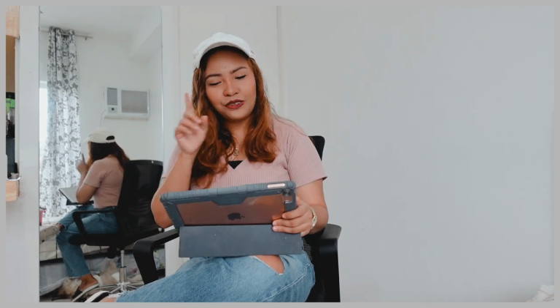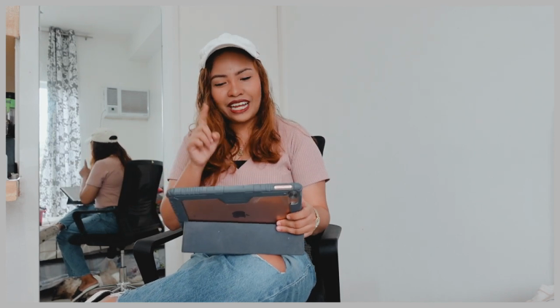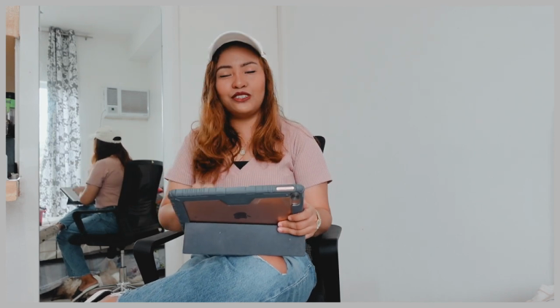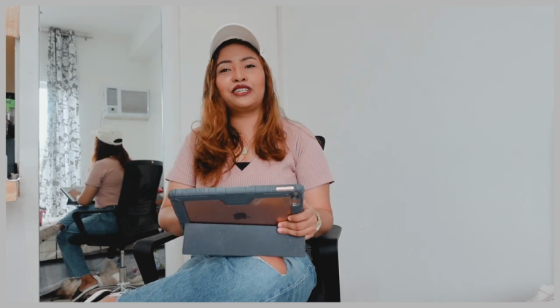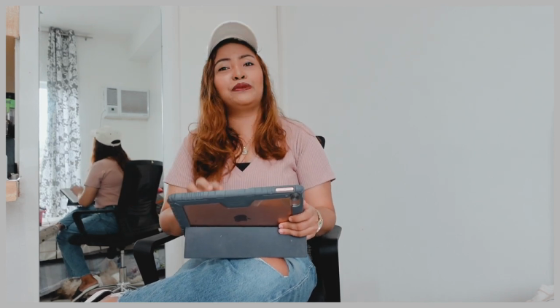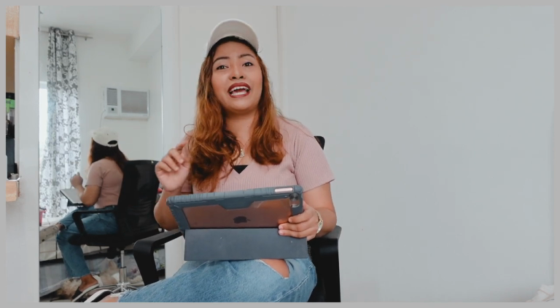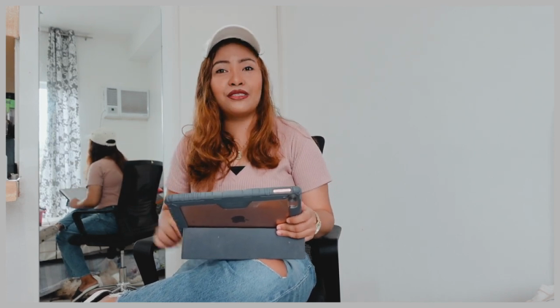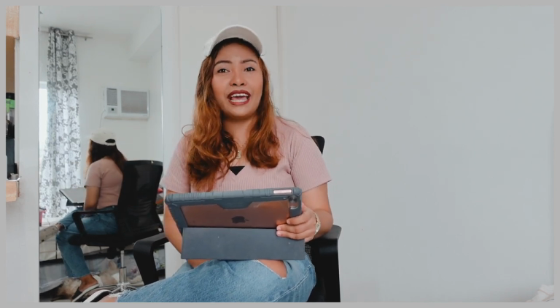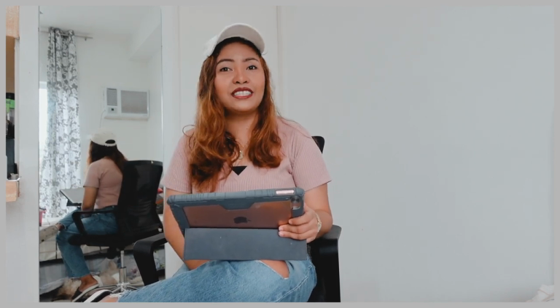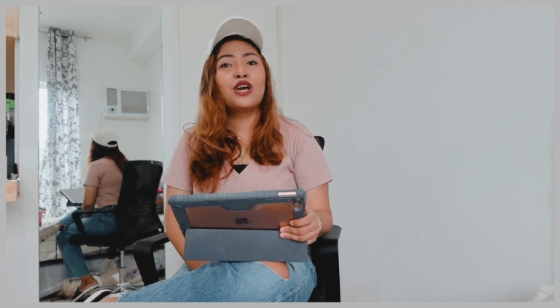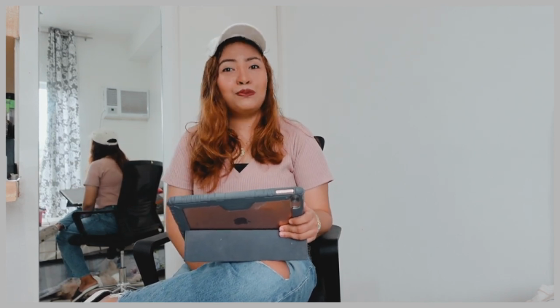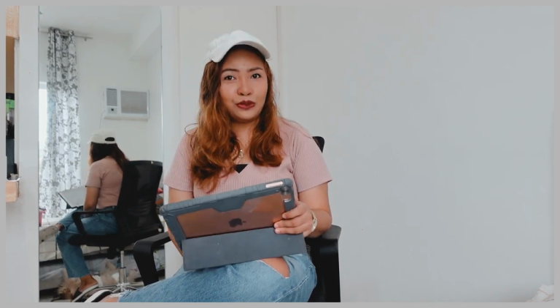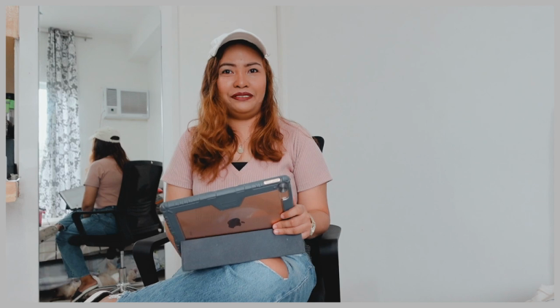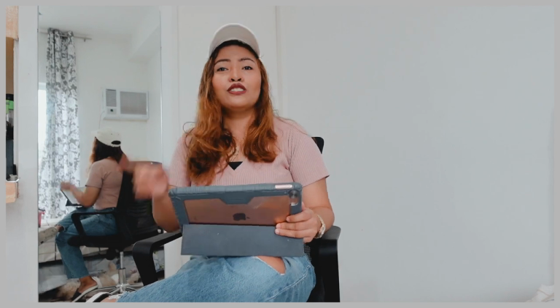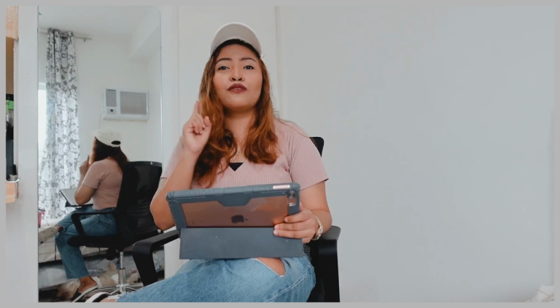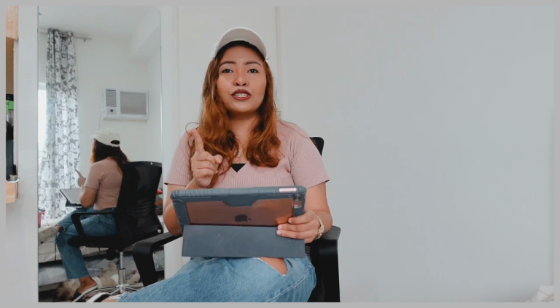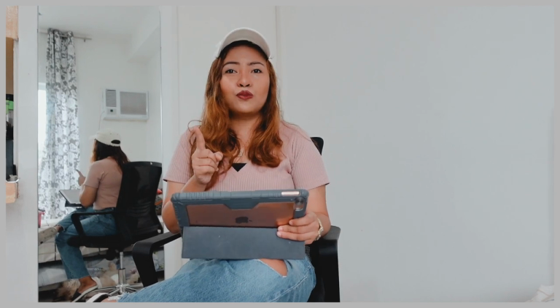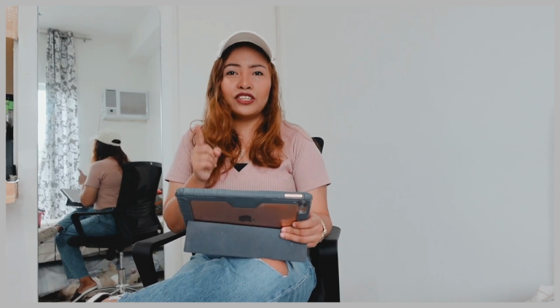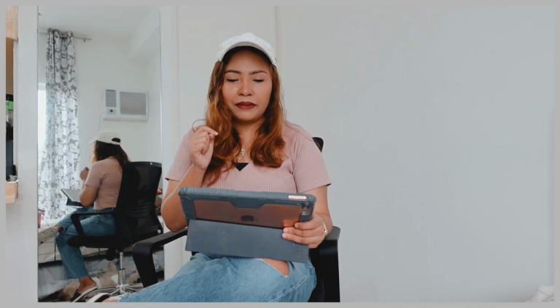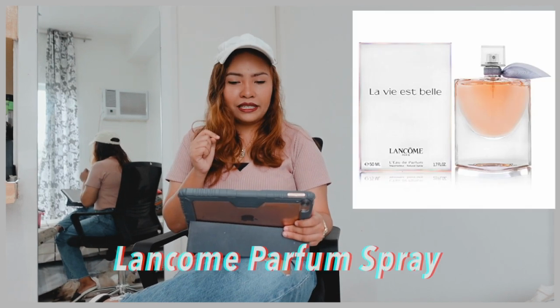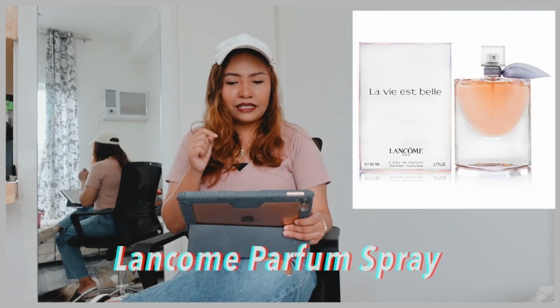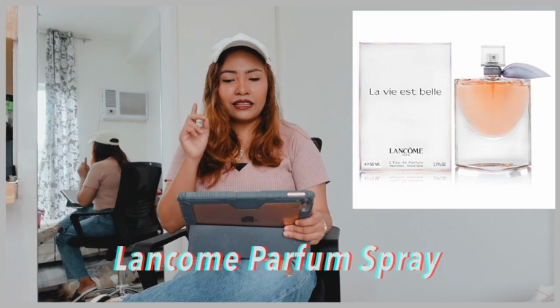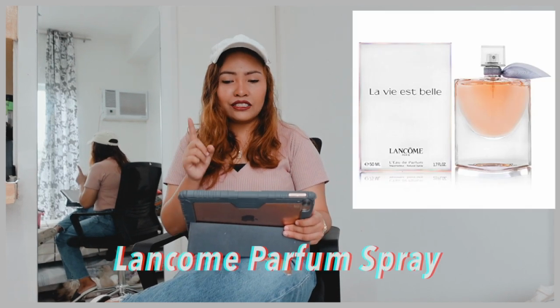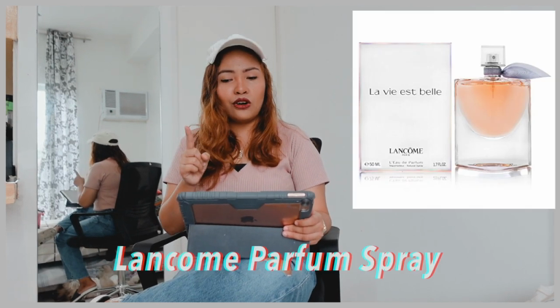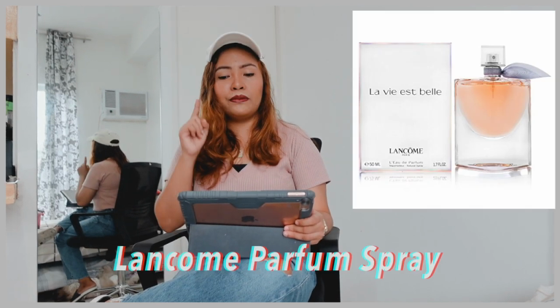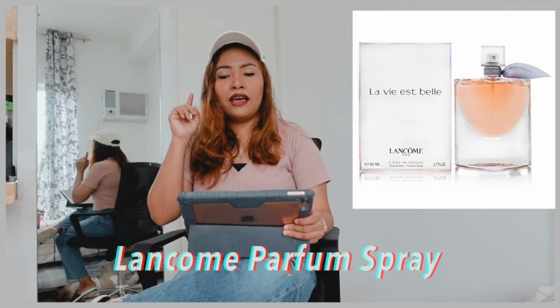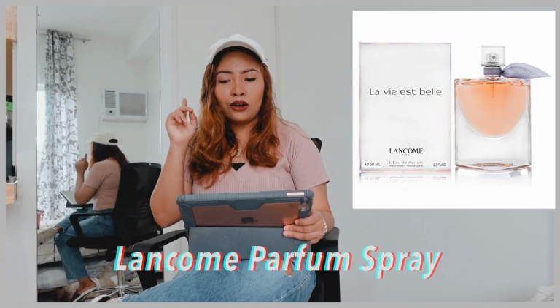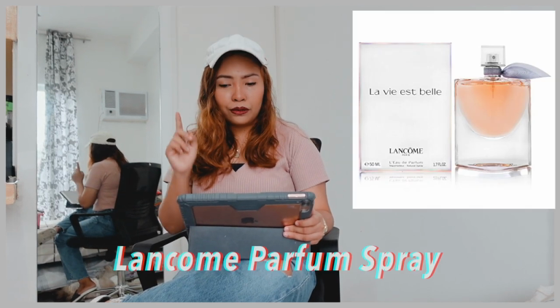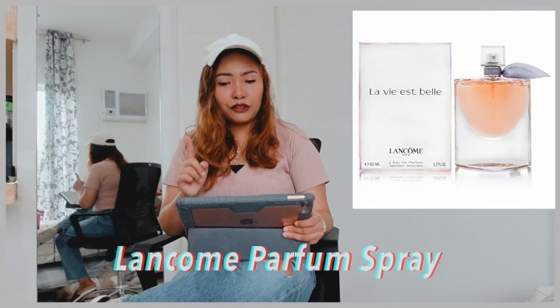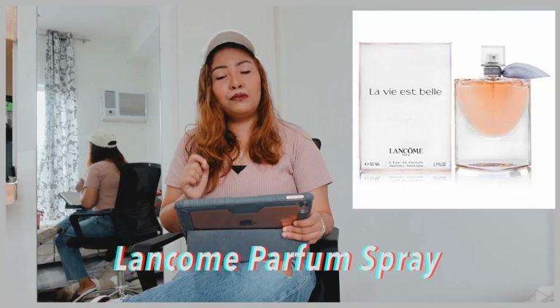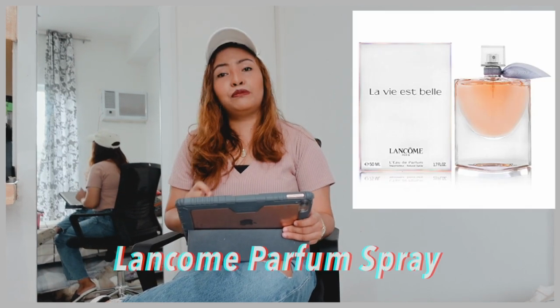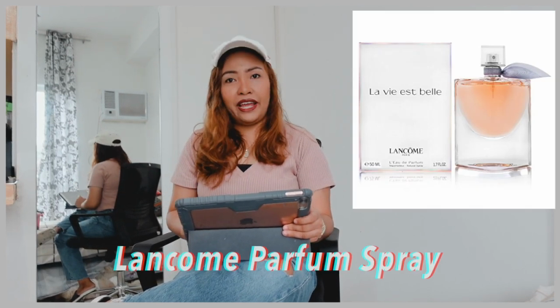The first category would be health and beauty. The first one on my list is the Lancôme perfume spray.